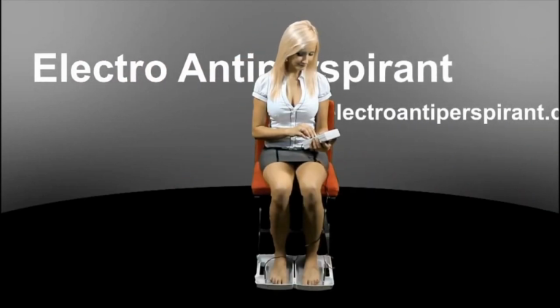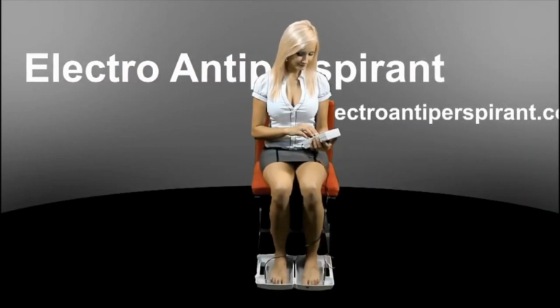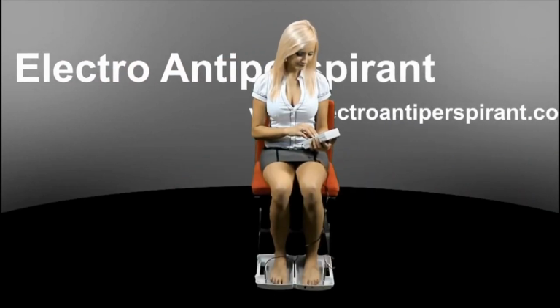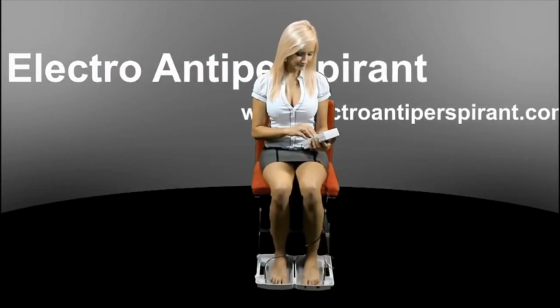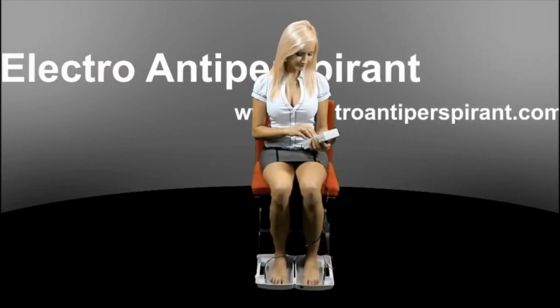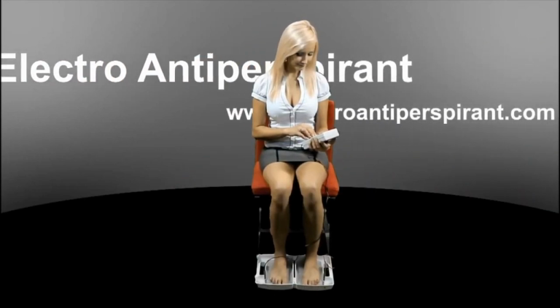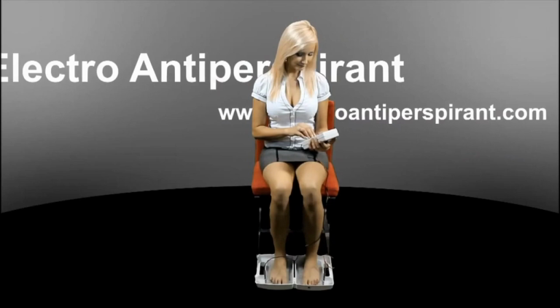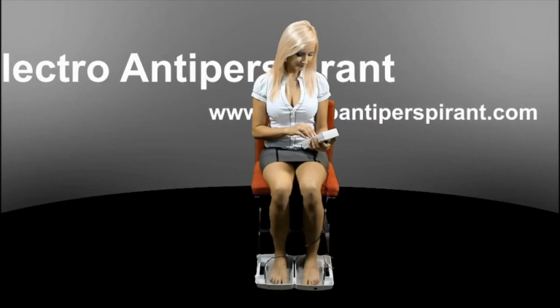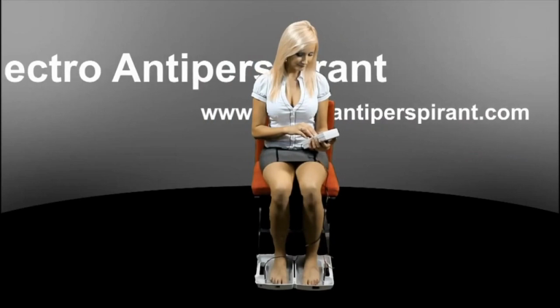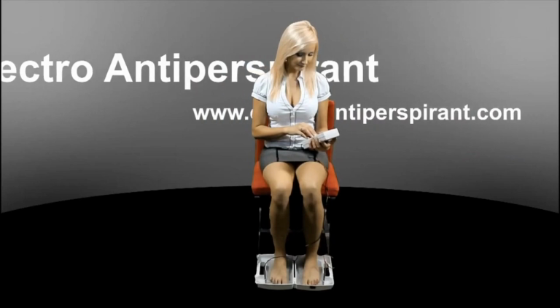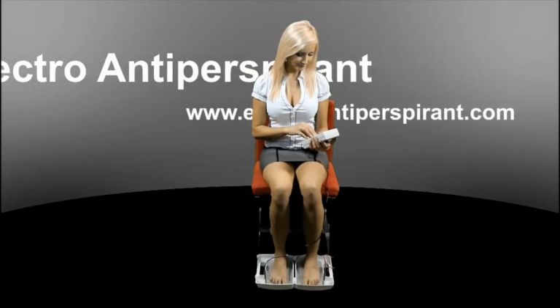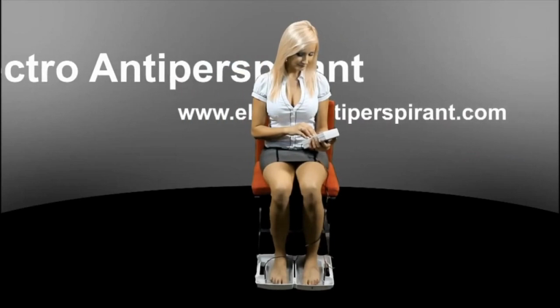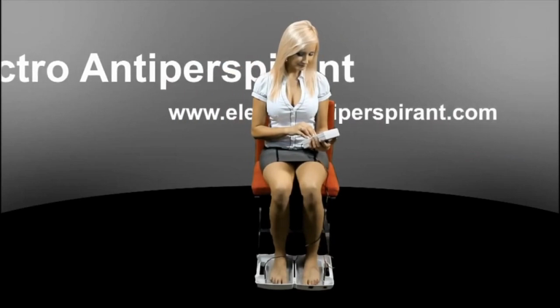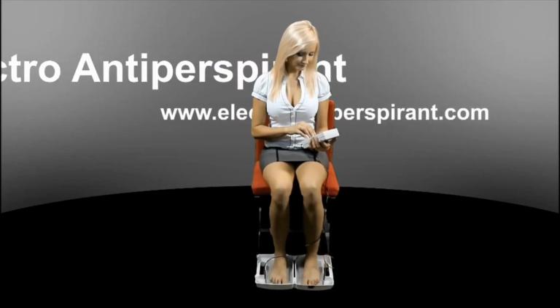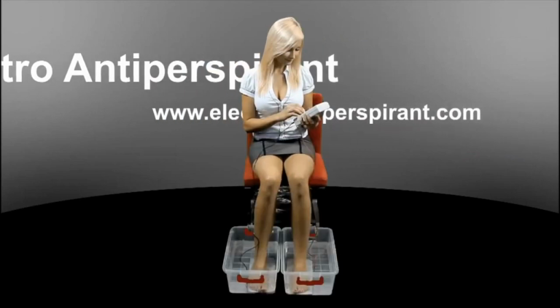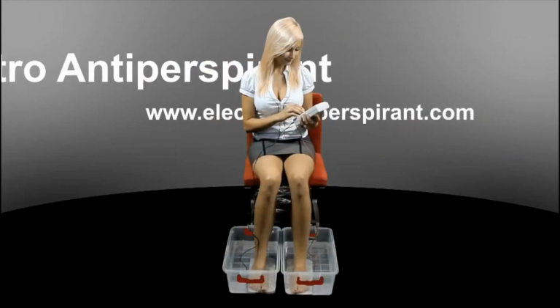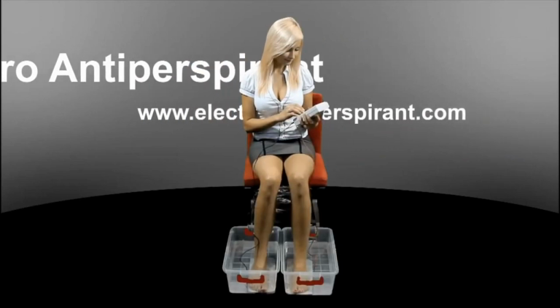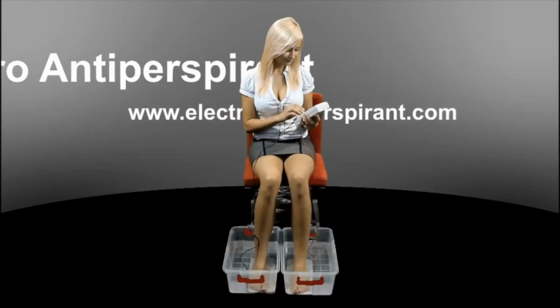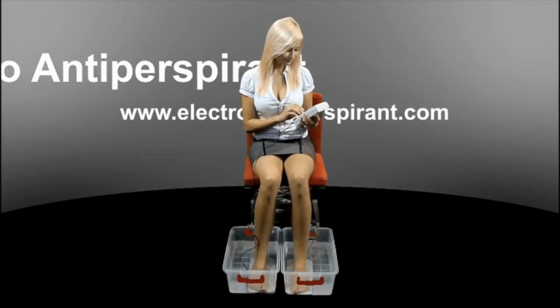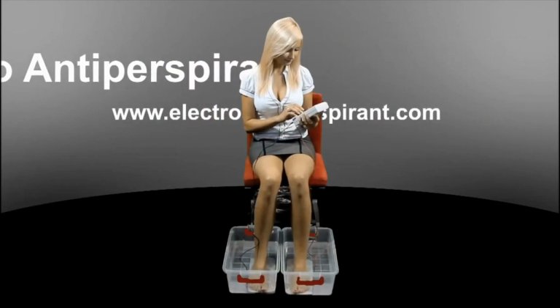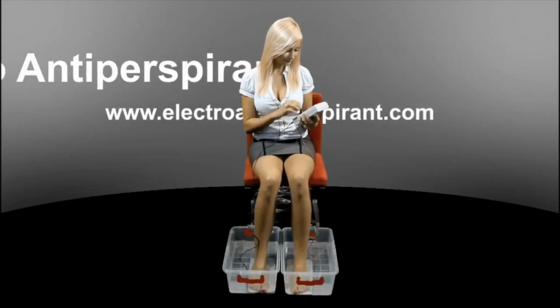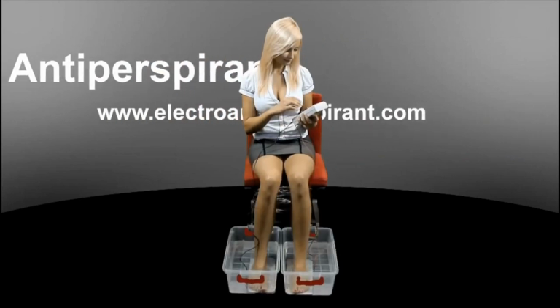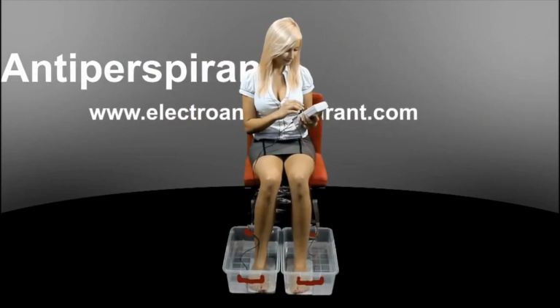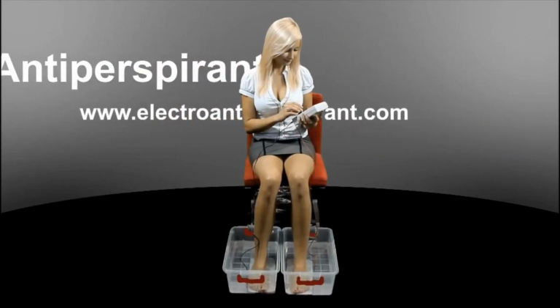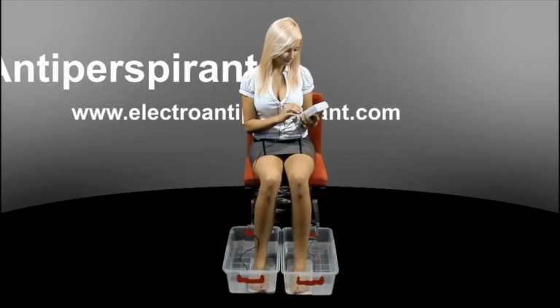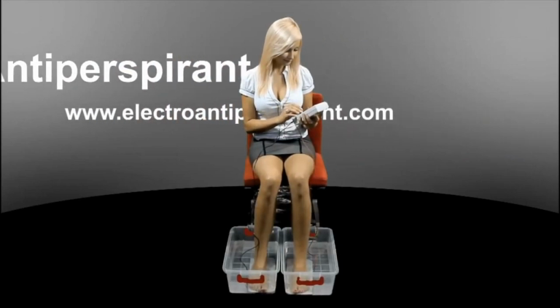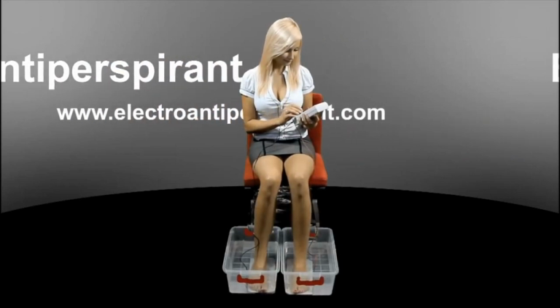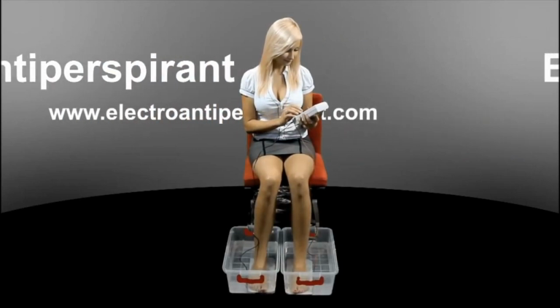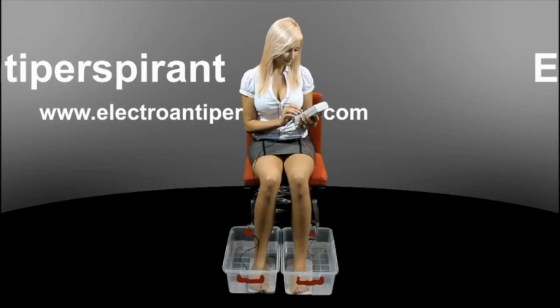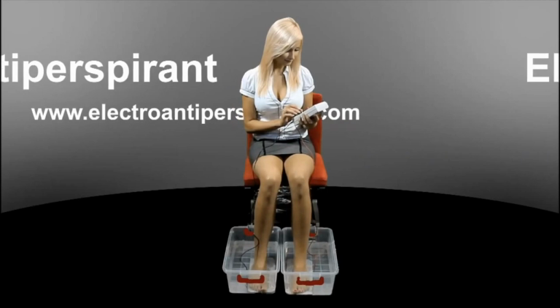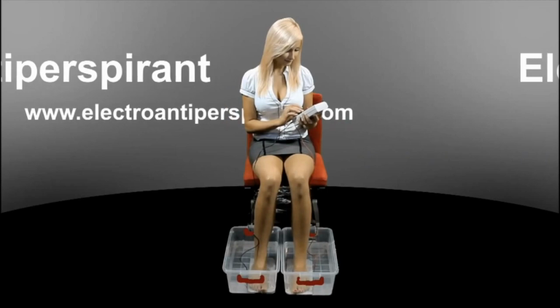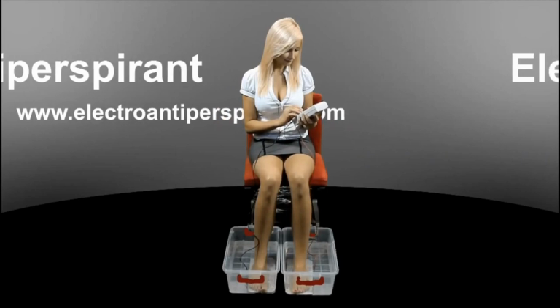Feet therapies are carried out exactly in the same way as the therapies of palms. If necessary, larger water containers can also be used.